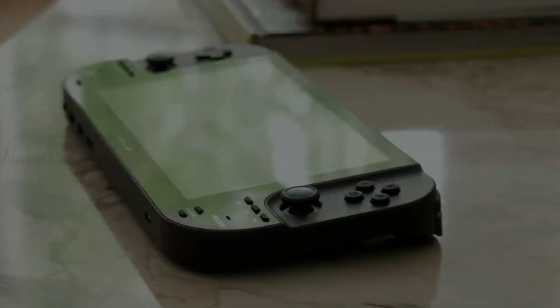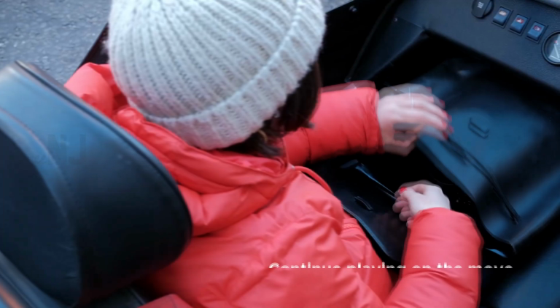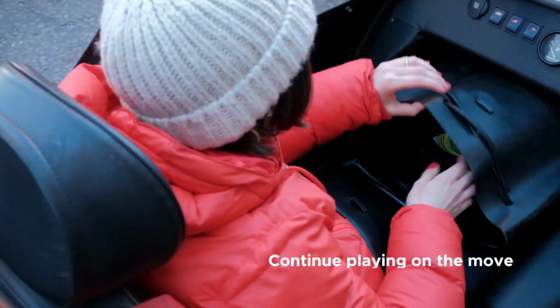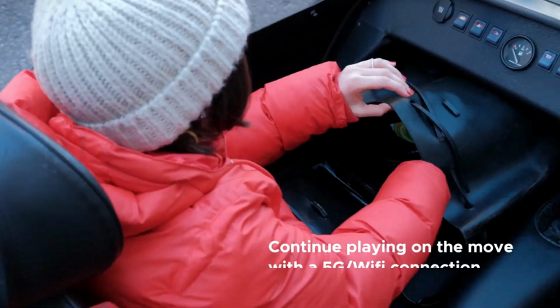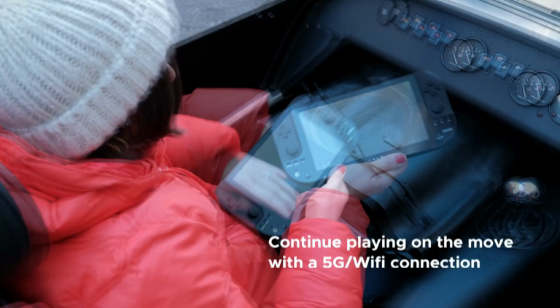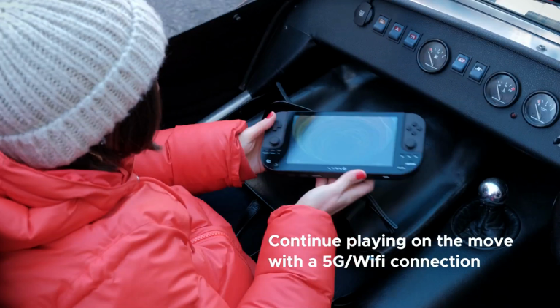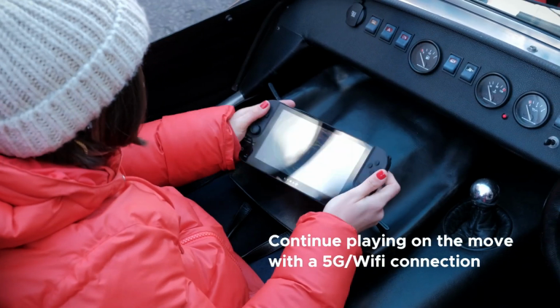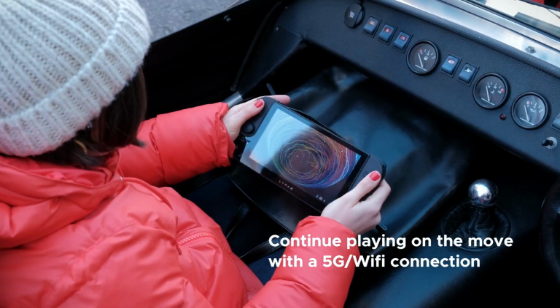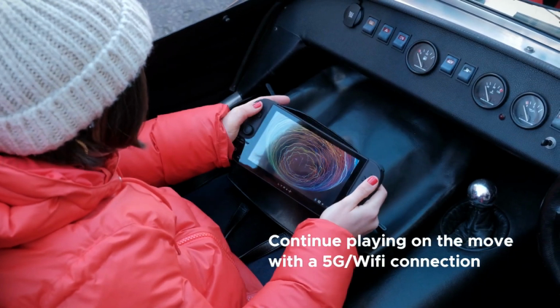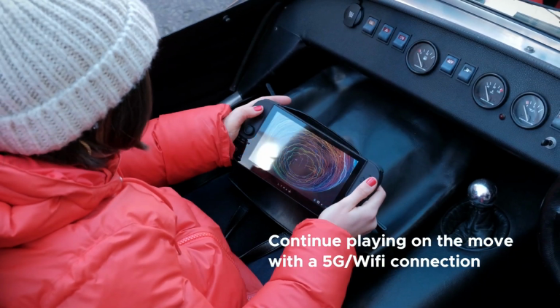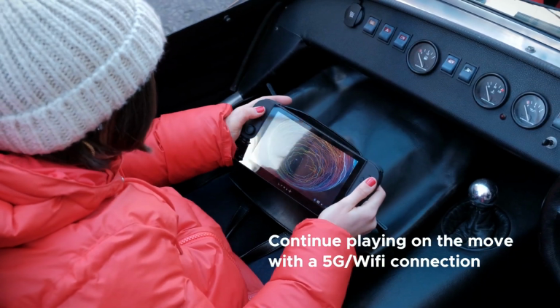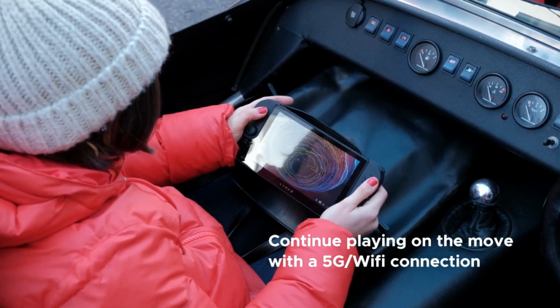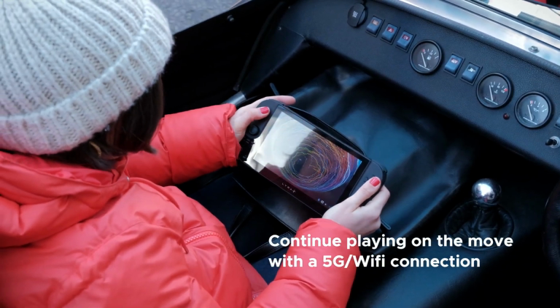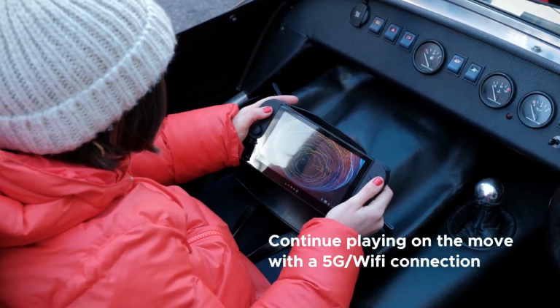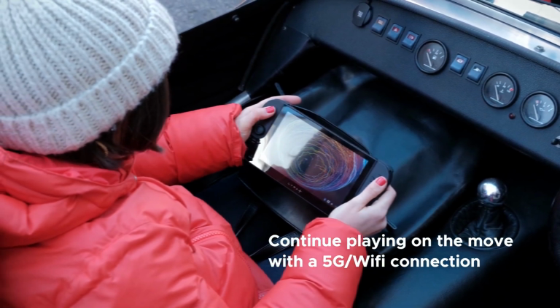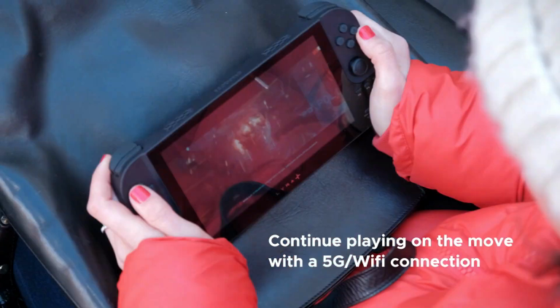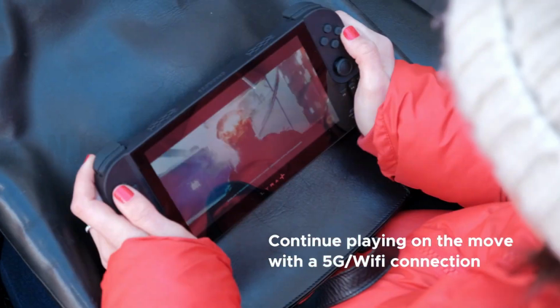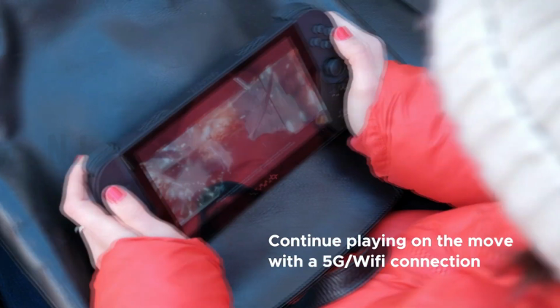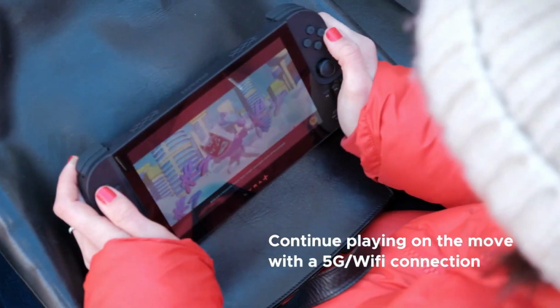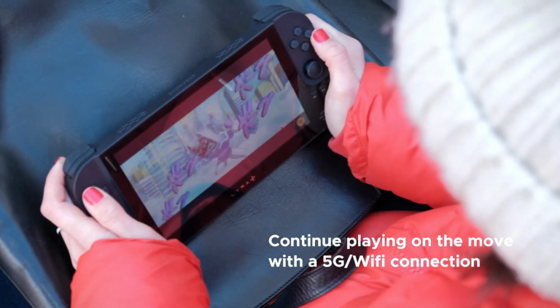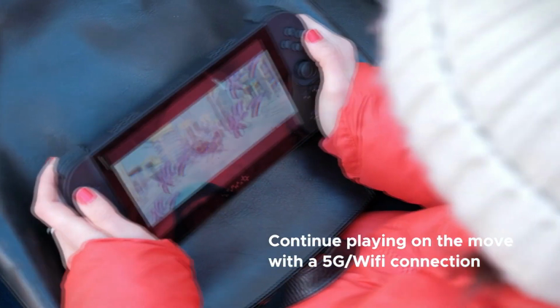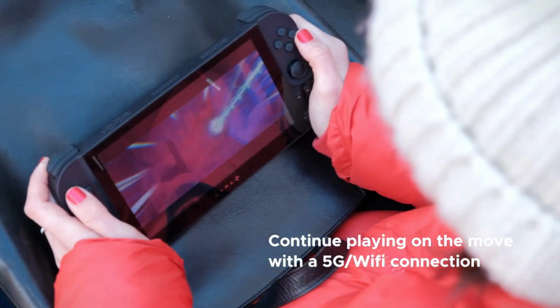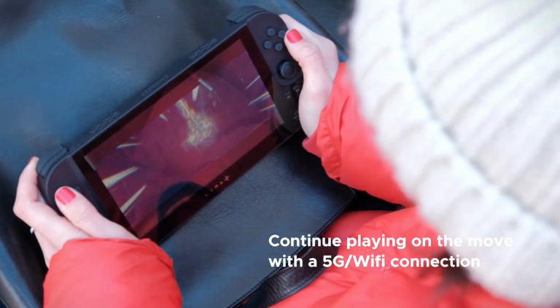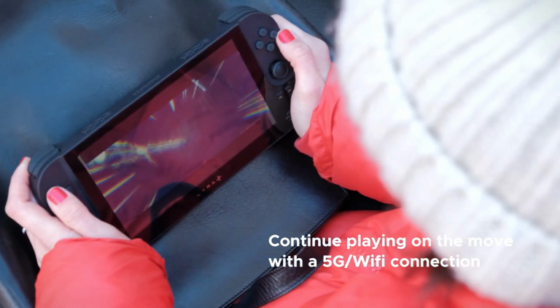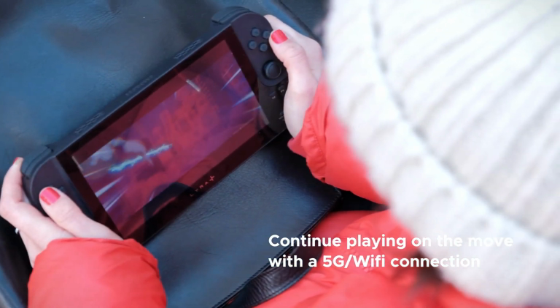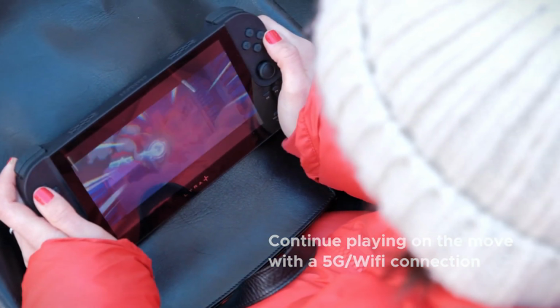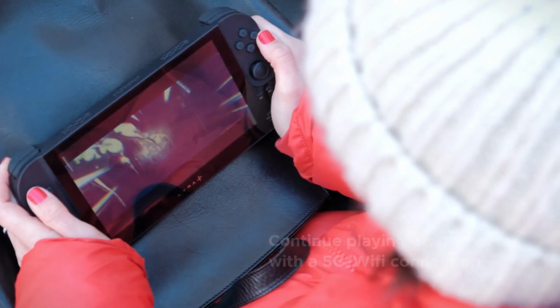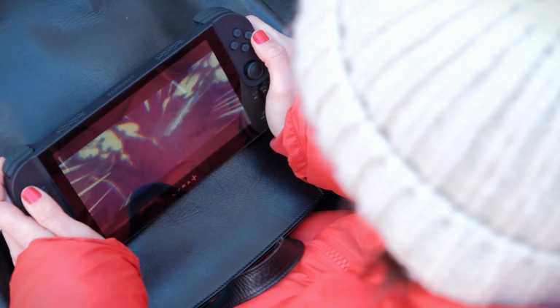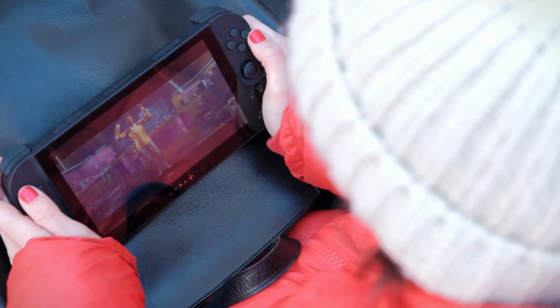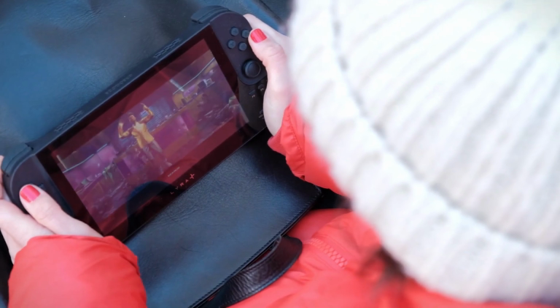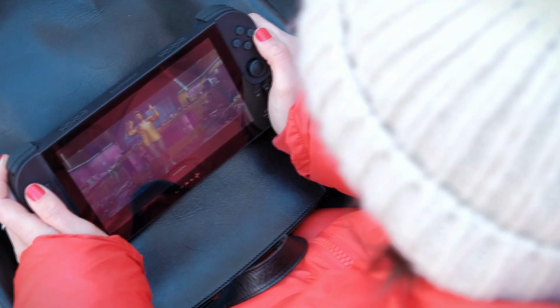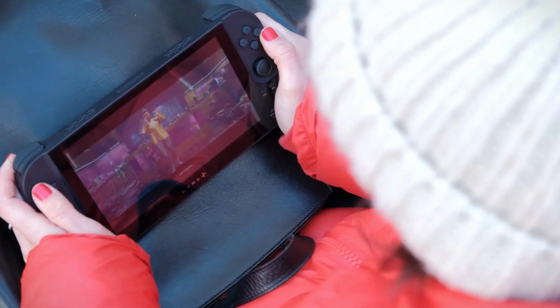Simply connect Lyra Plus to your PC, Xbox, or PlayStation and start playing remotely on a 5G or Wi-Fi connection.